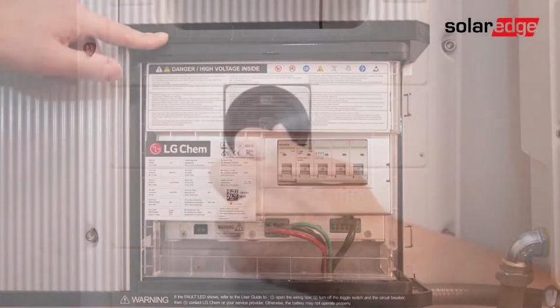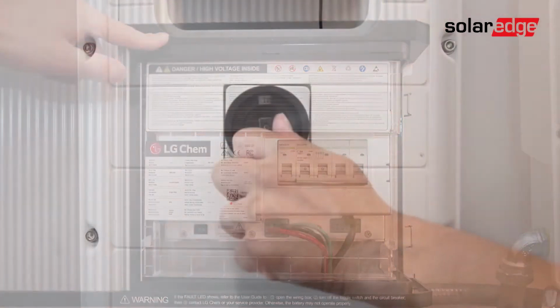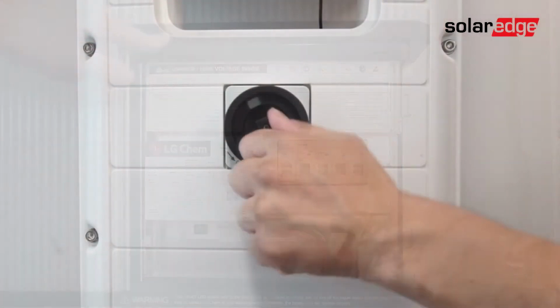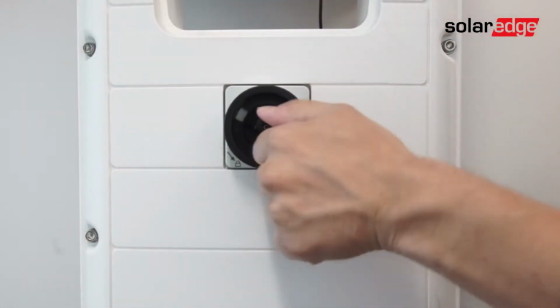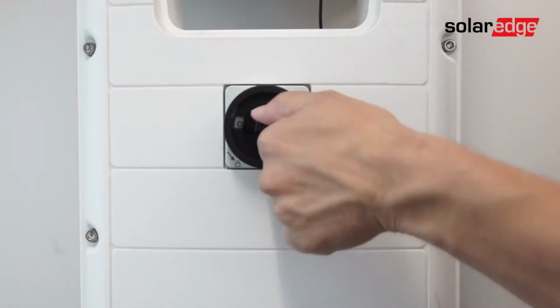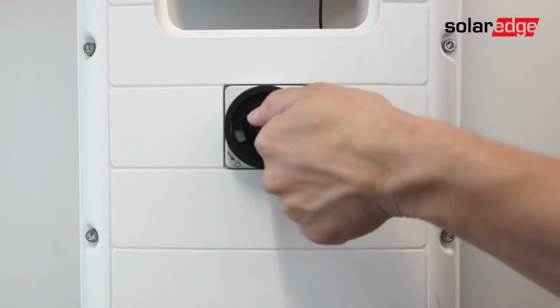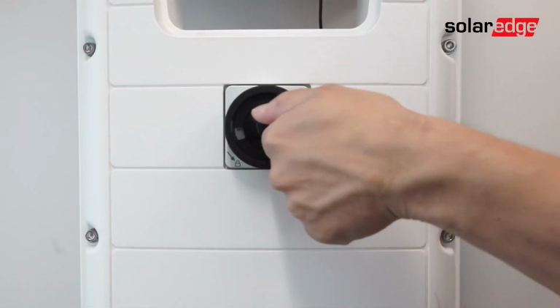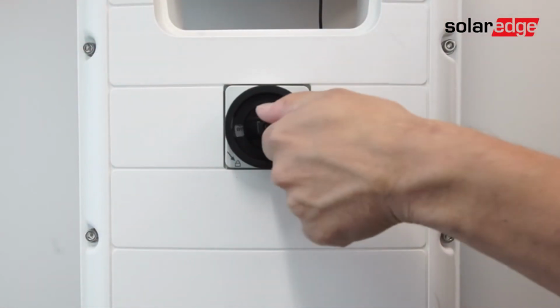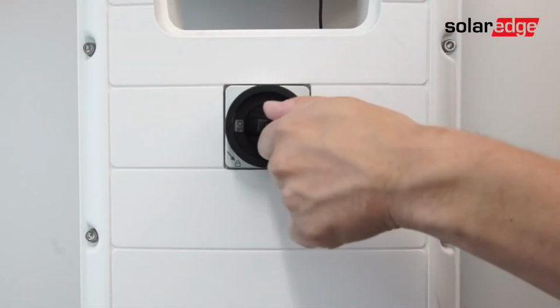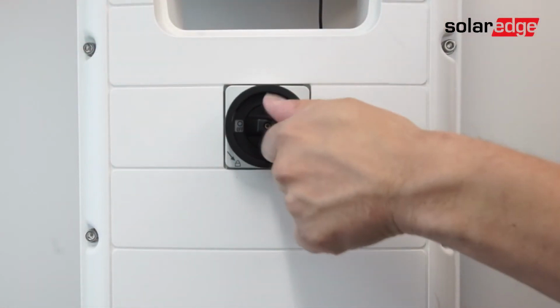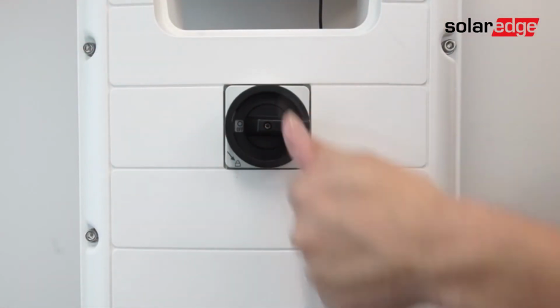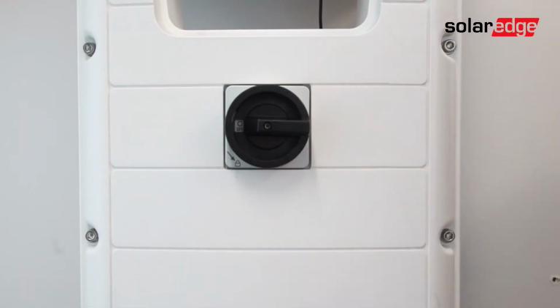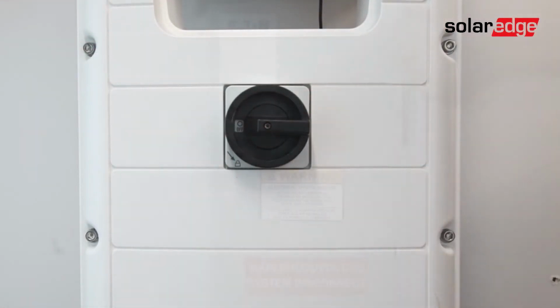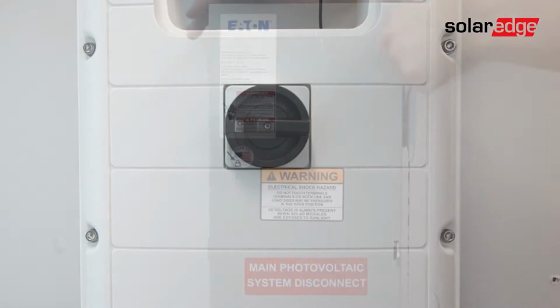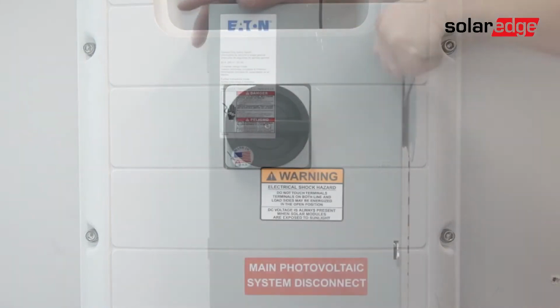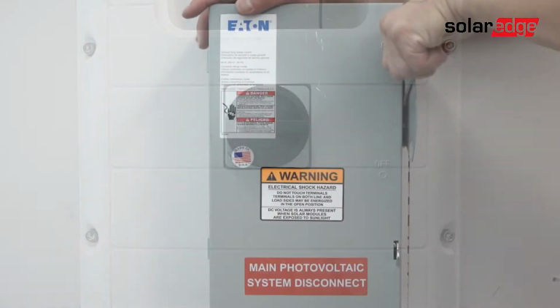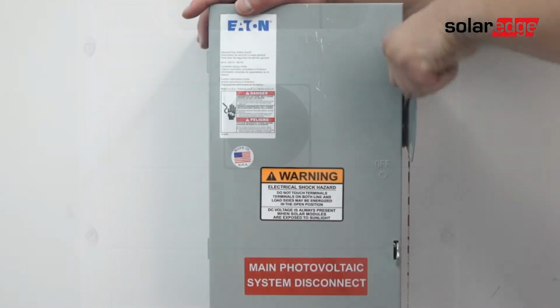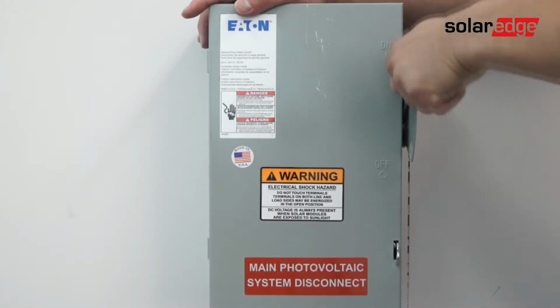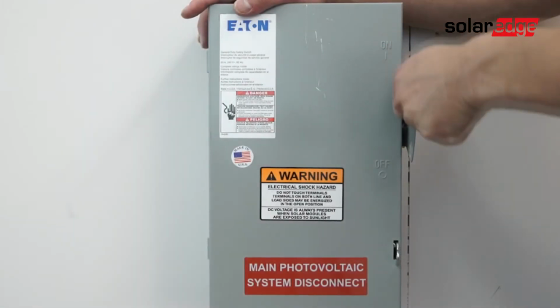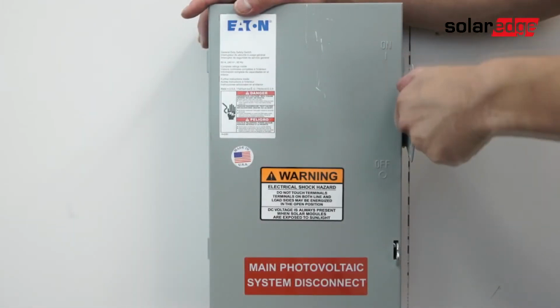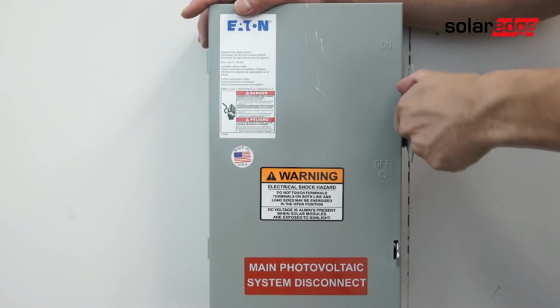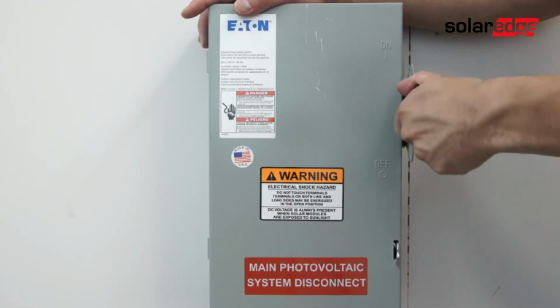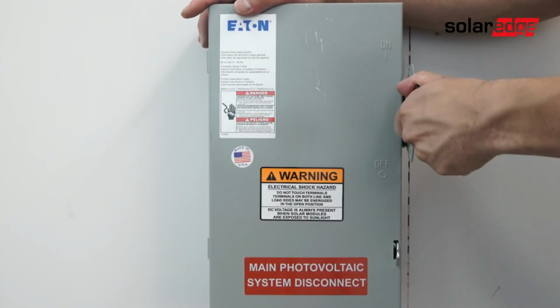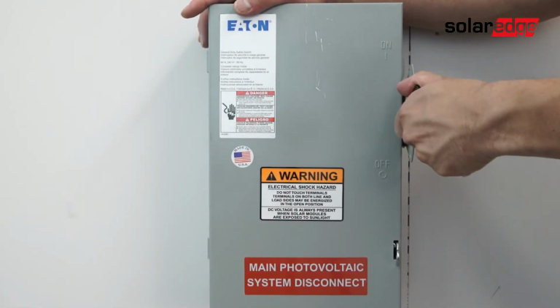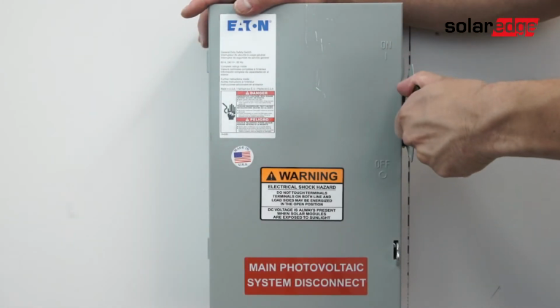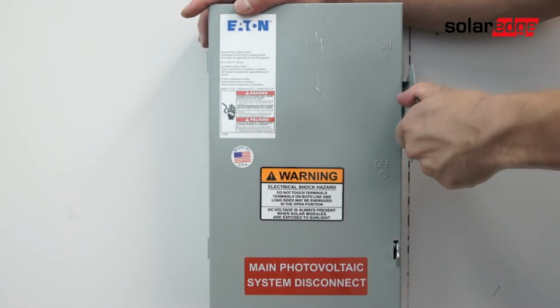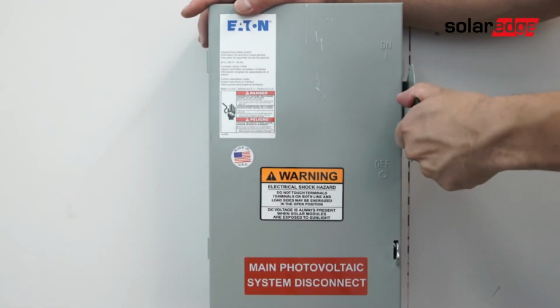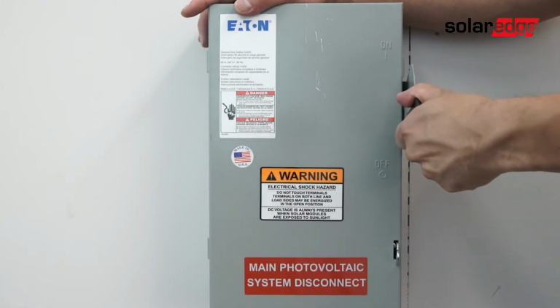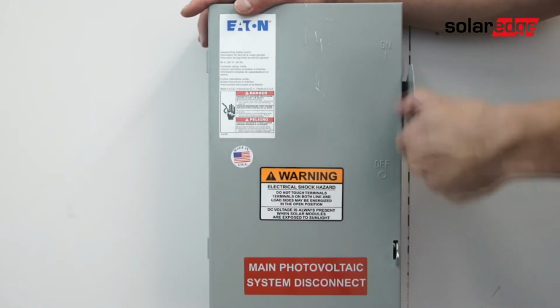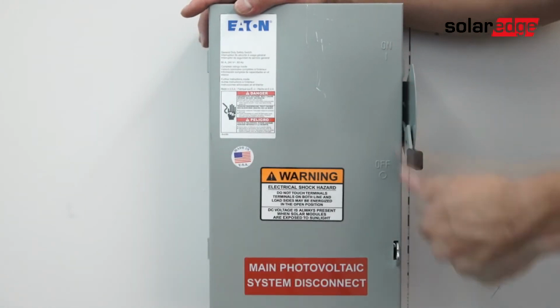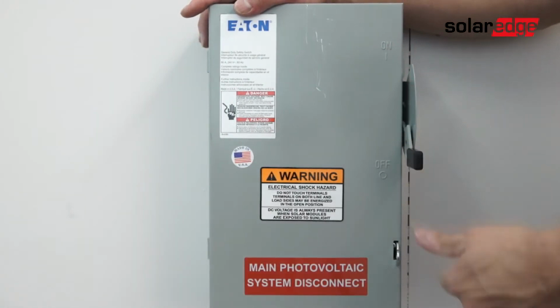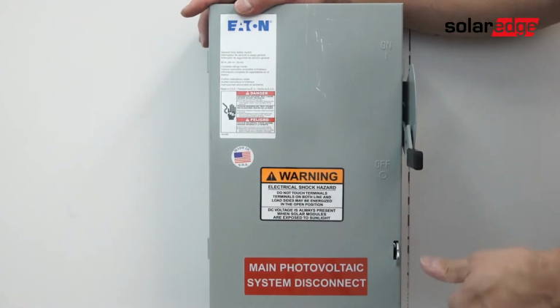Turn off the DC disconnect, and turn off AC power at the breaker or disconnect.